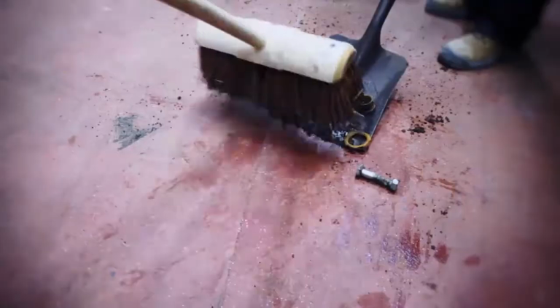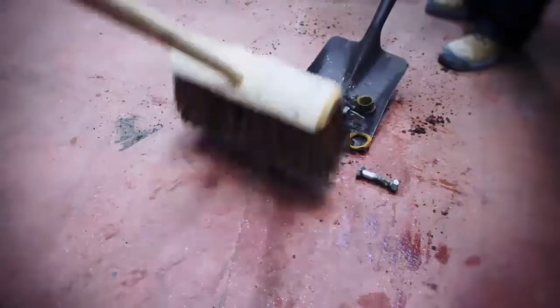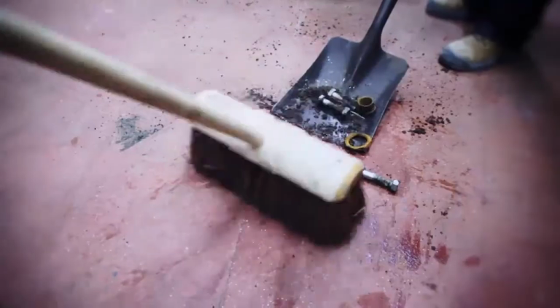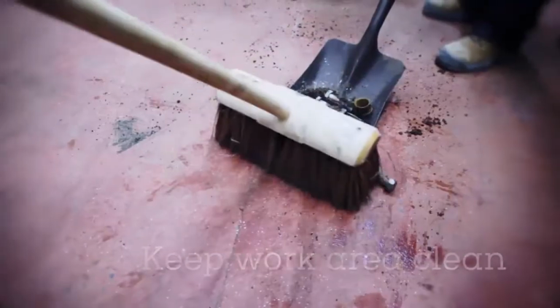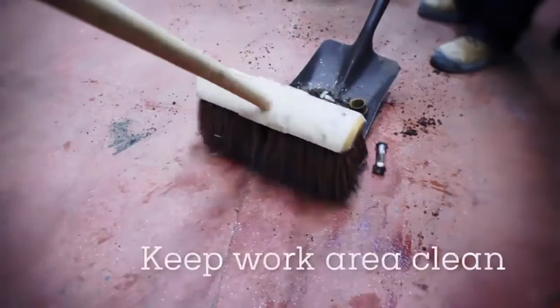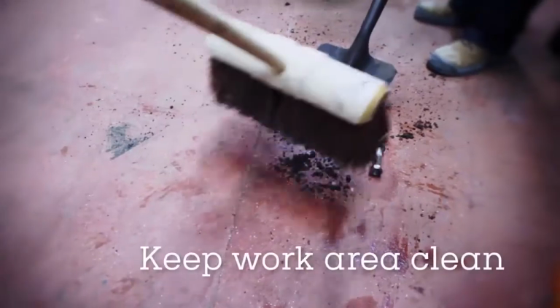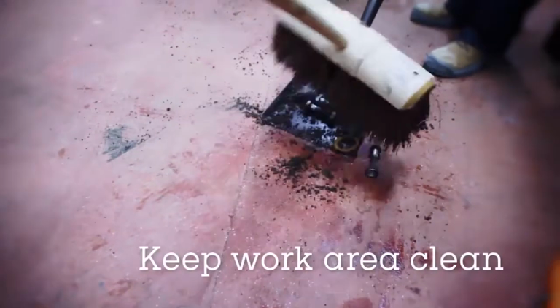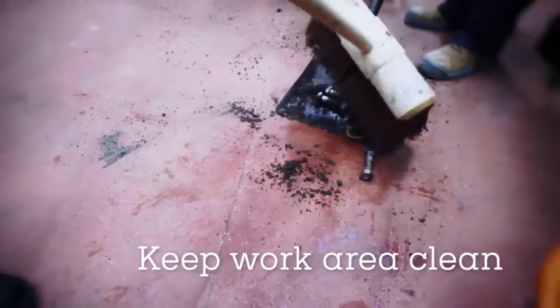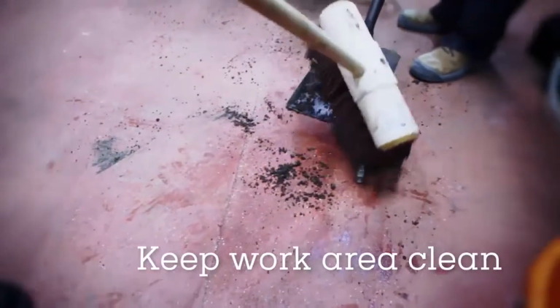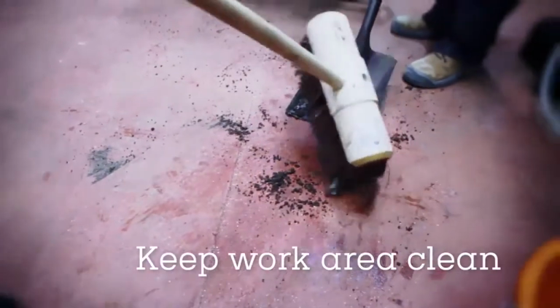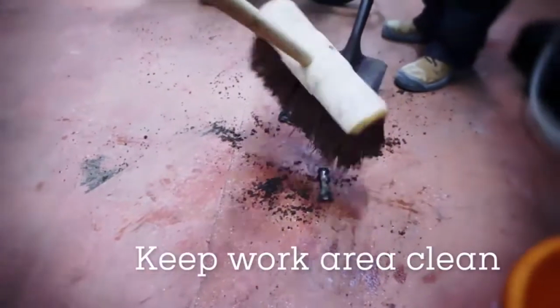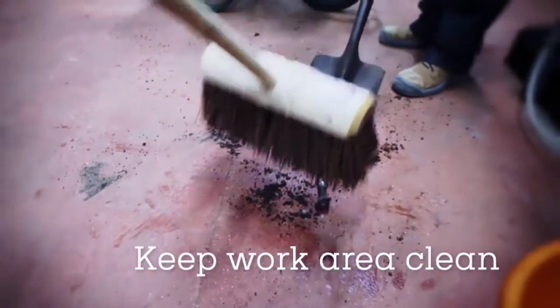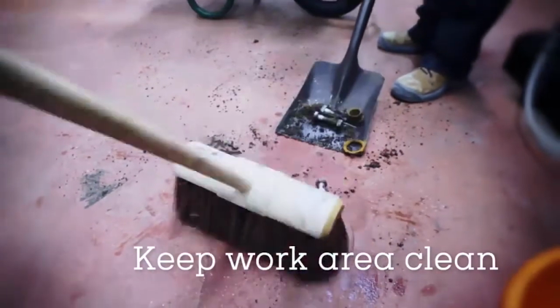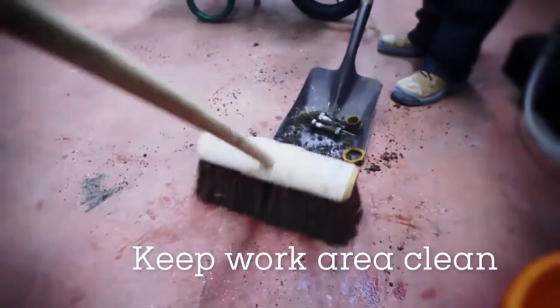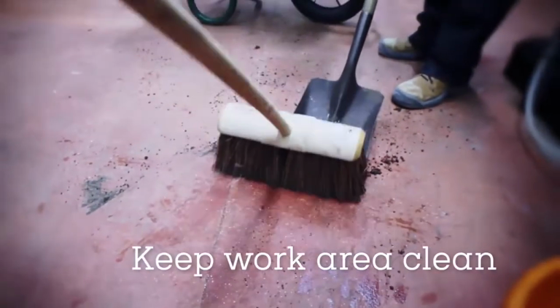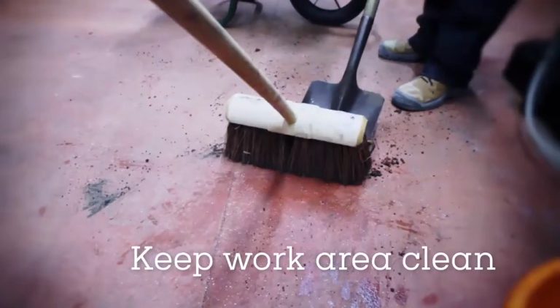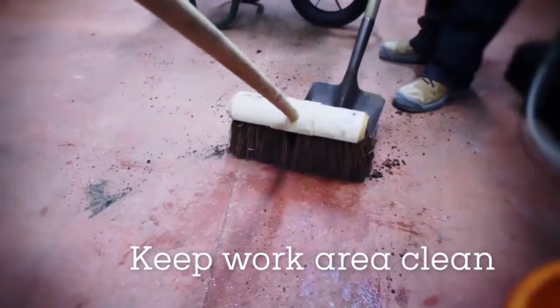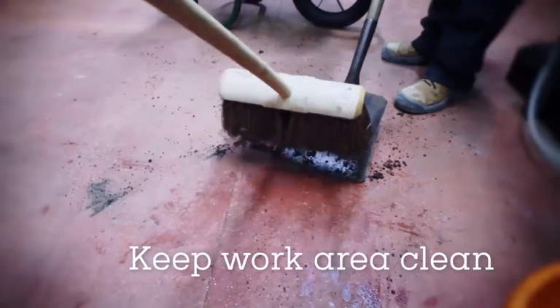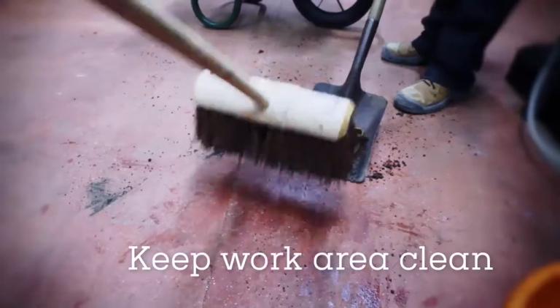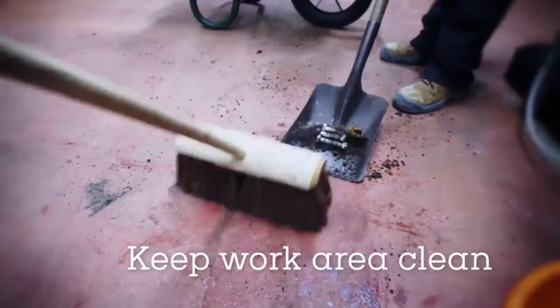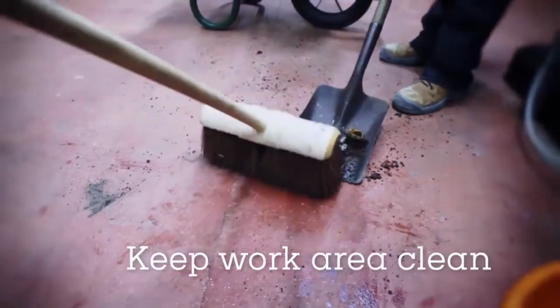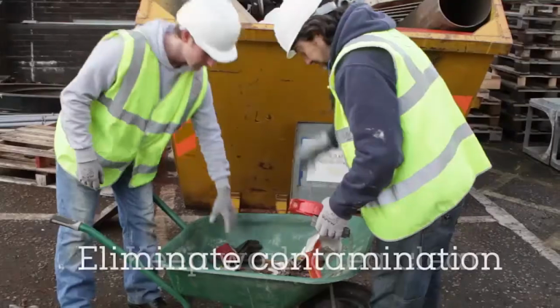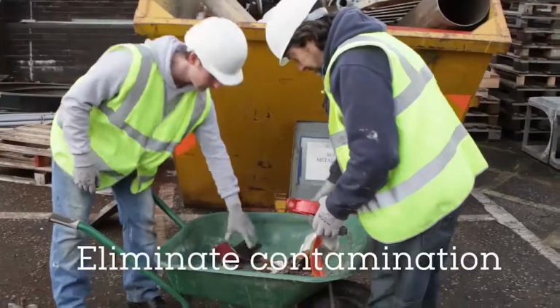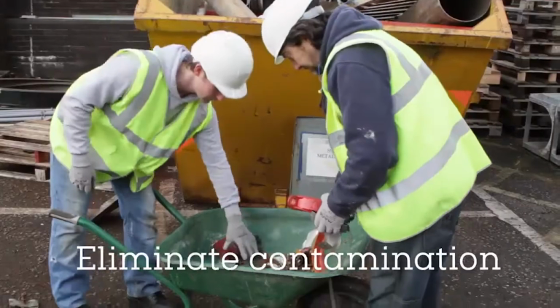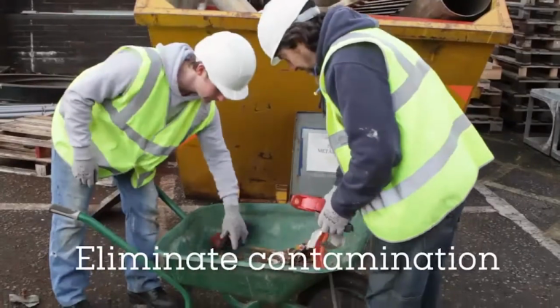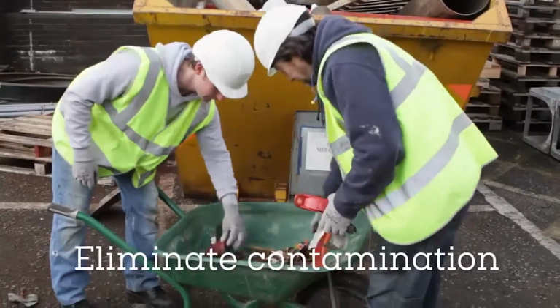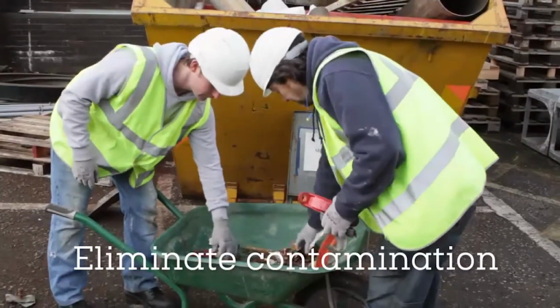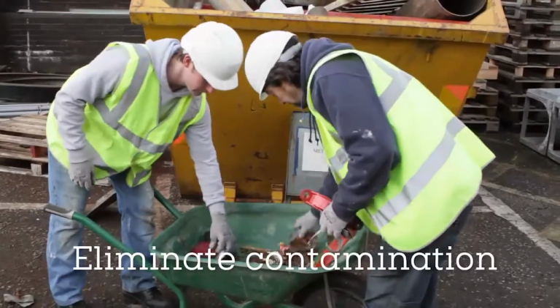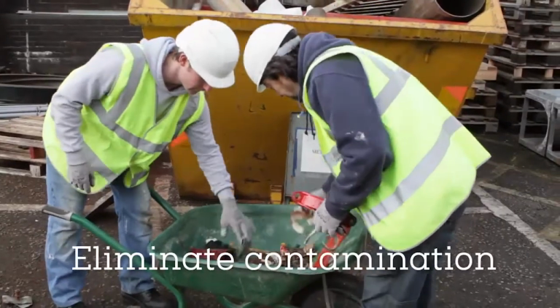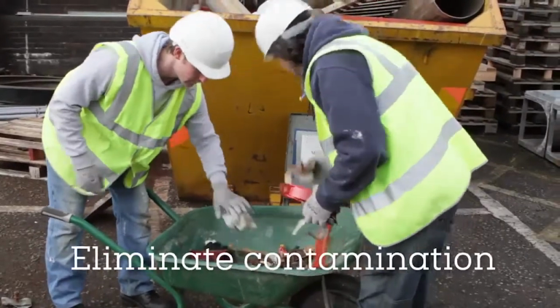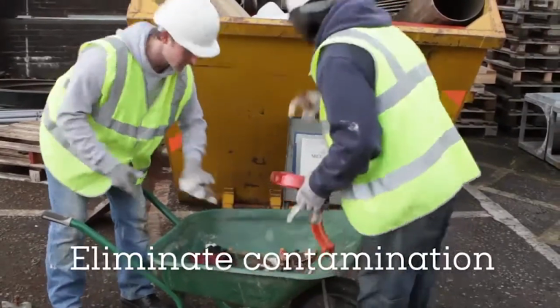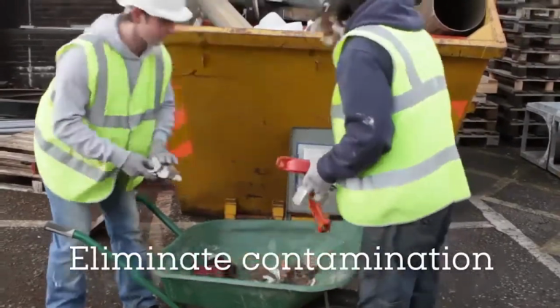You must keep your work area clean and tidy to eliminate any potential contamination.